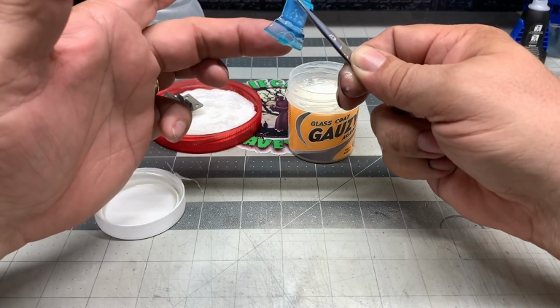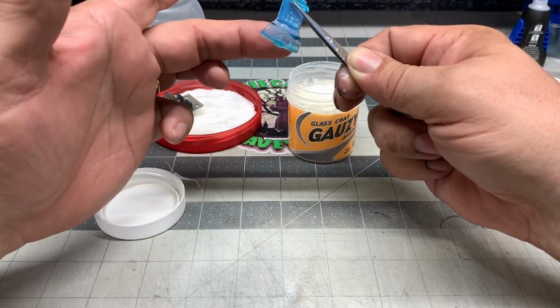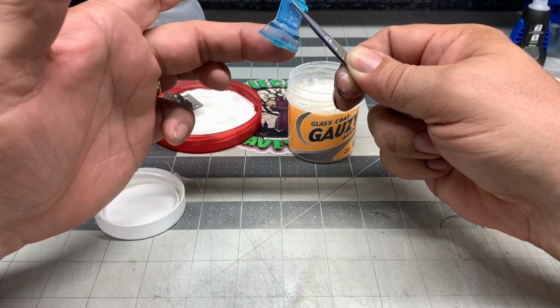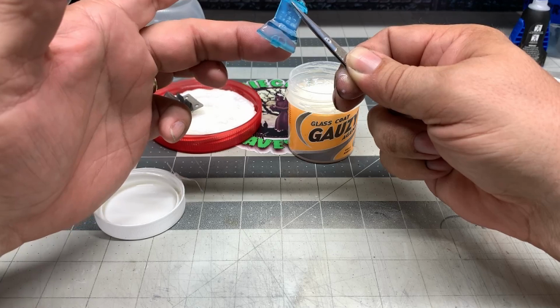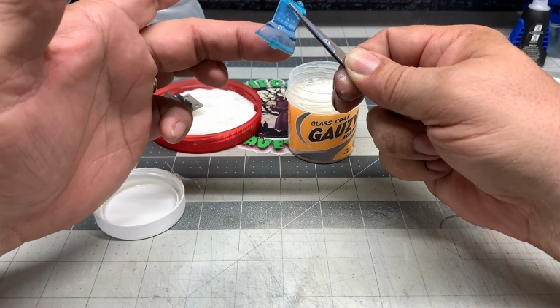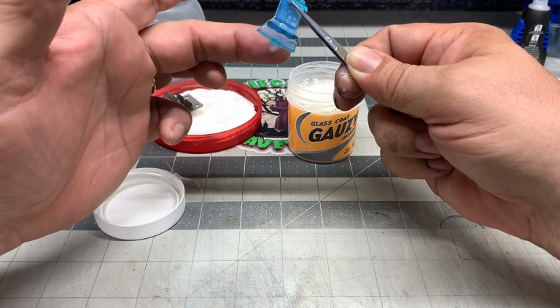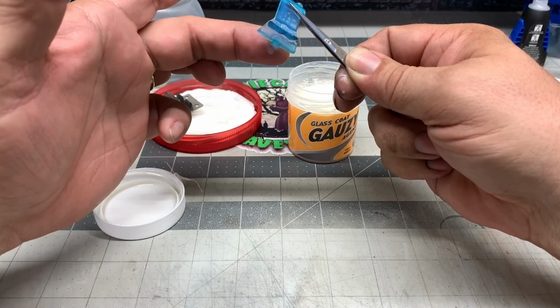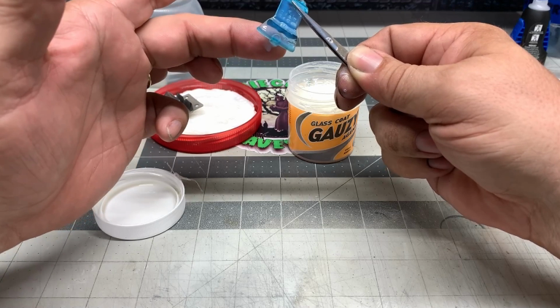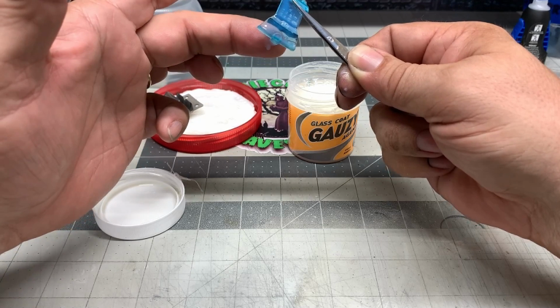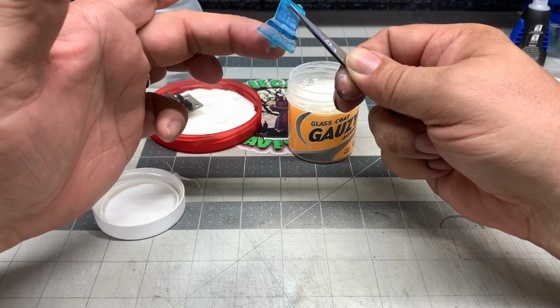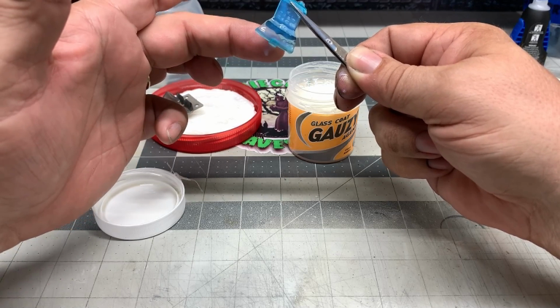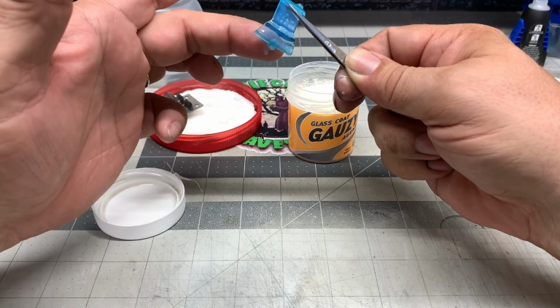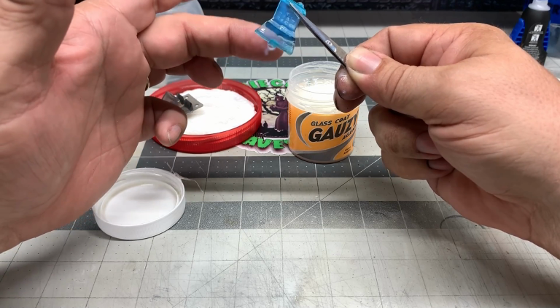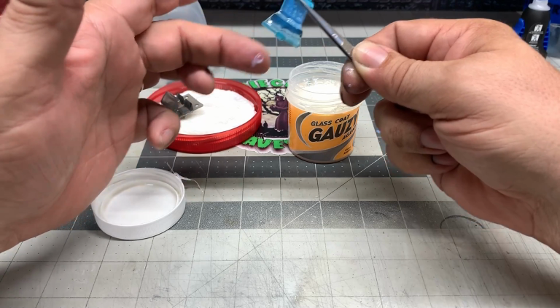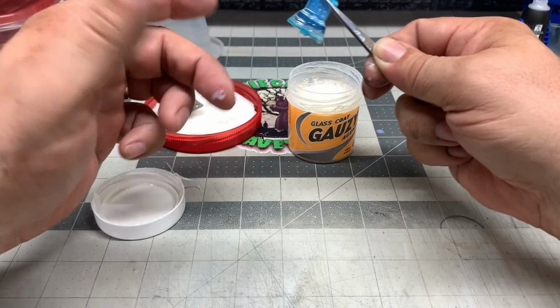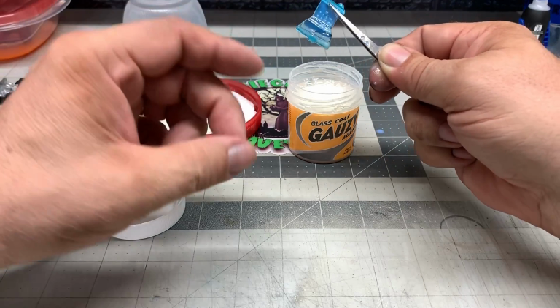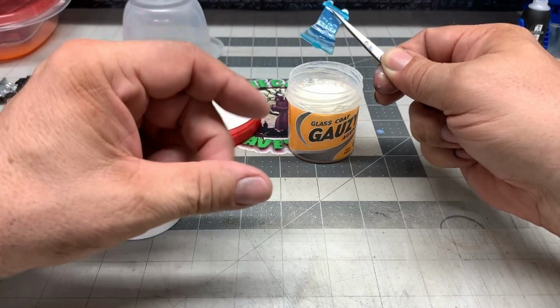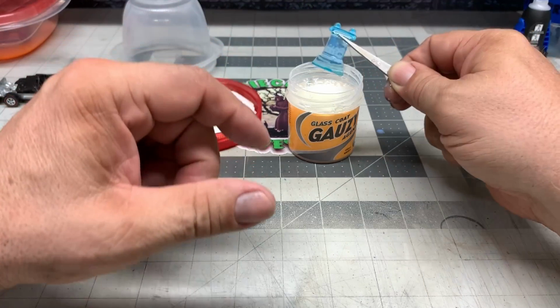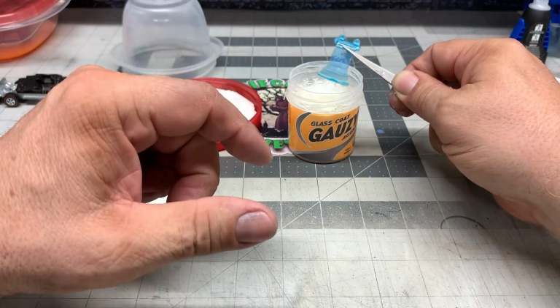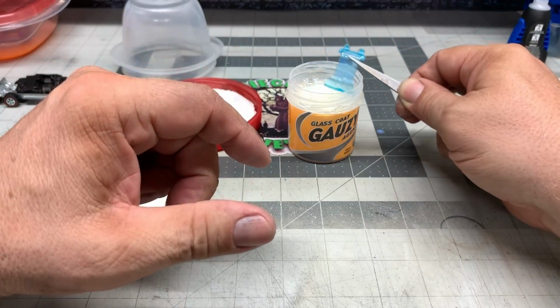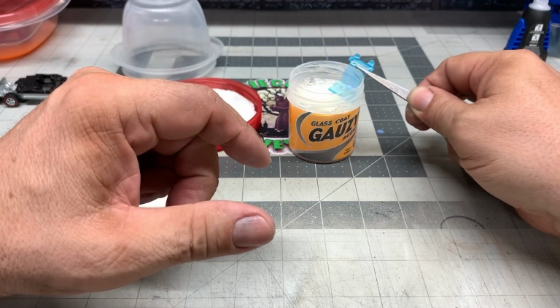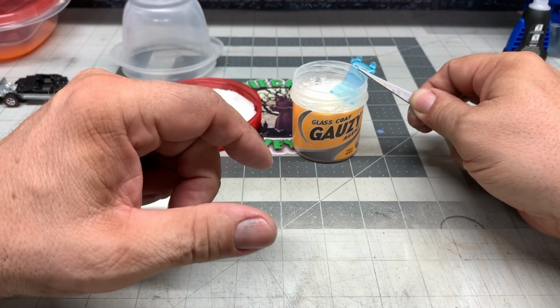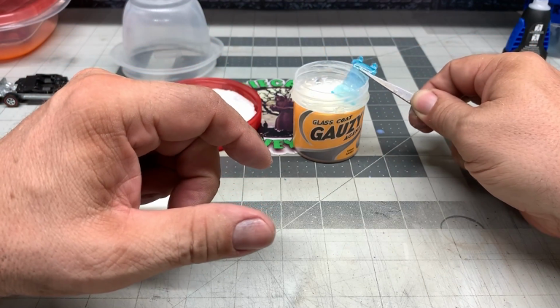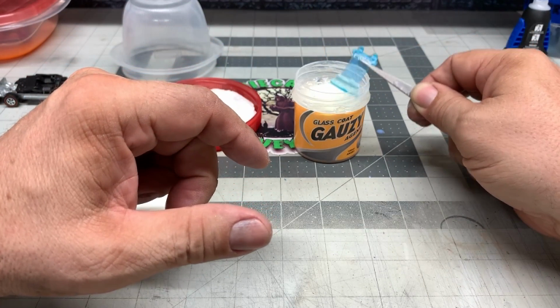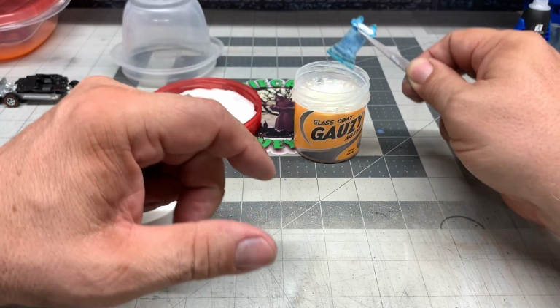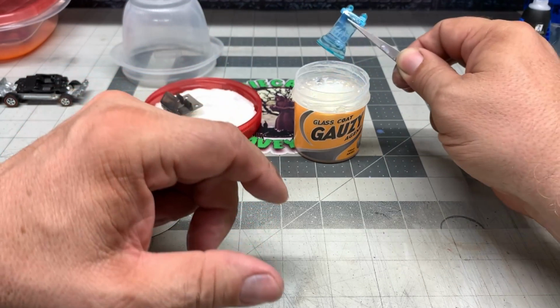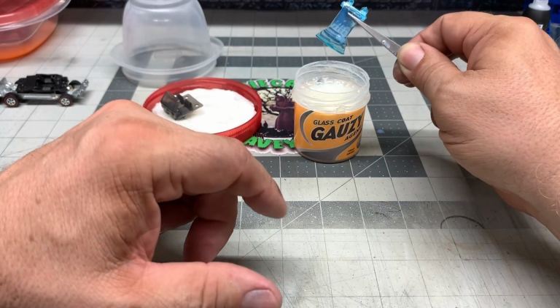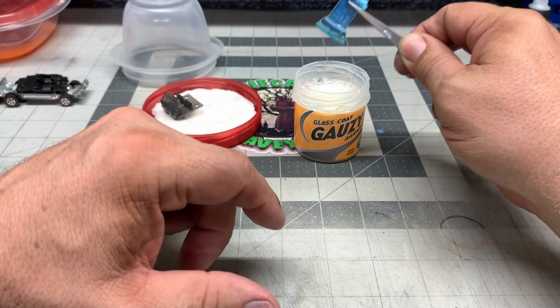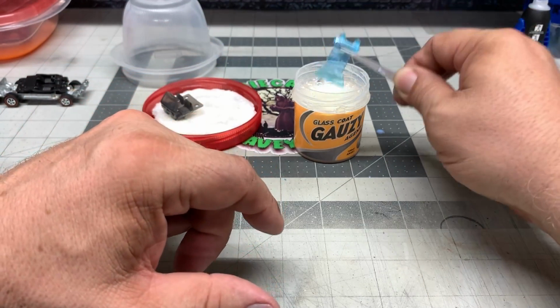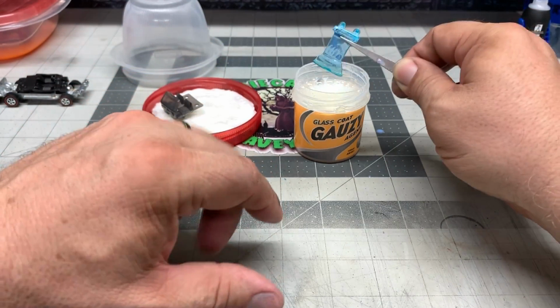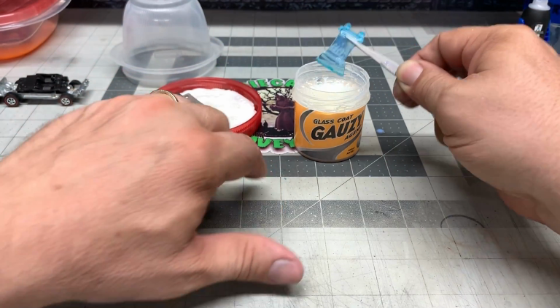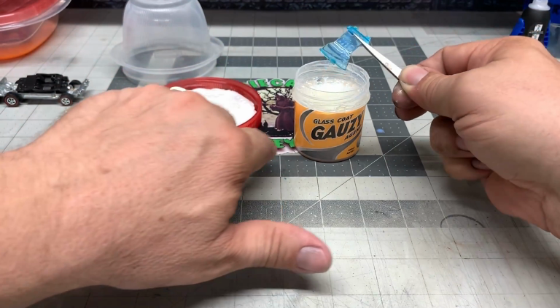It's being stubborn — look at those bubbles. That's why you don't want to get all kinds of bubbles in there — that's what happens when you mix it too fast.